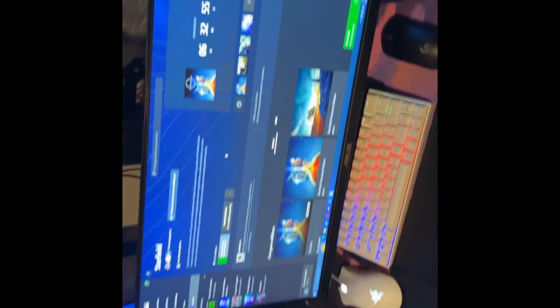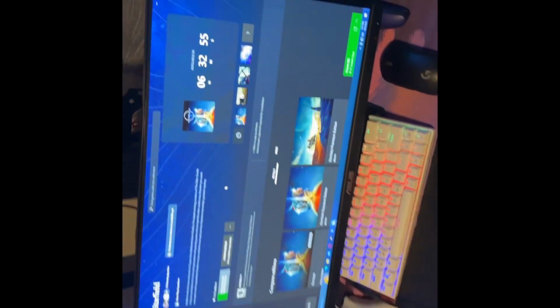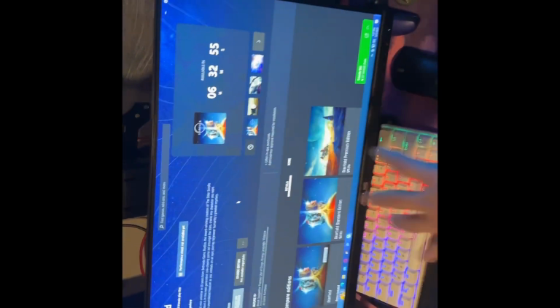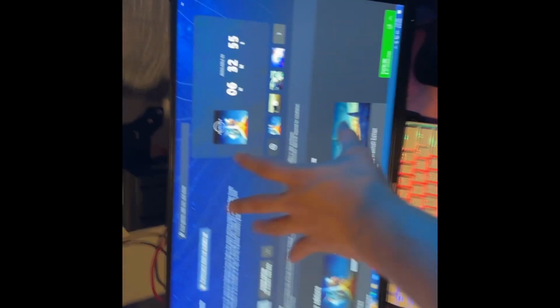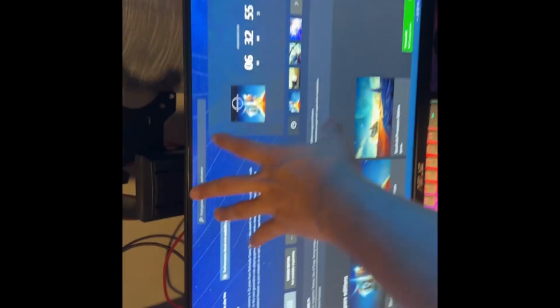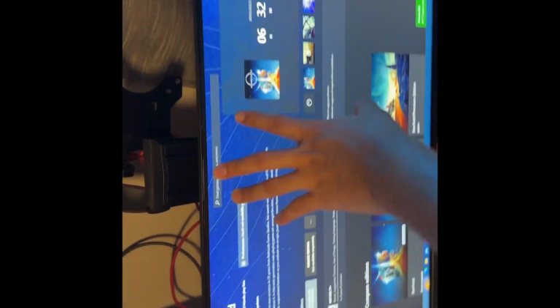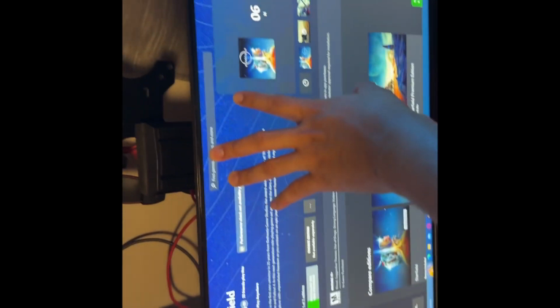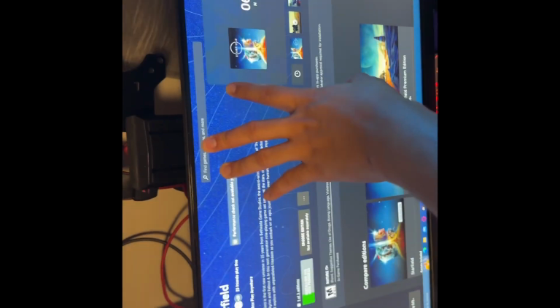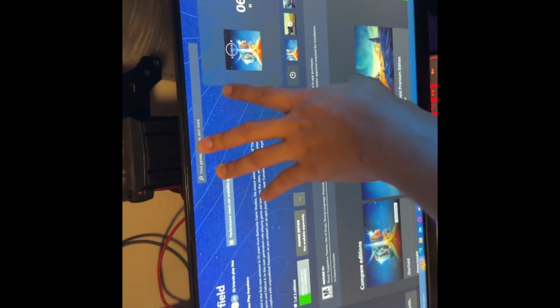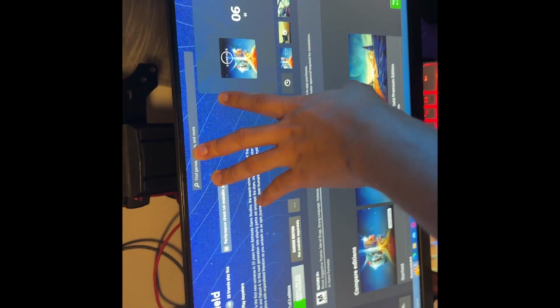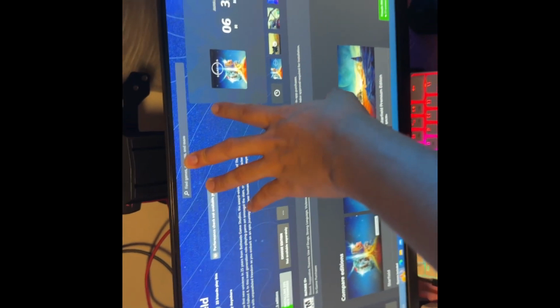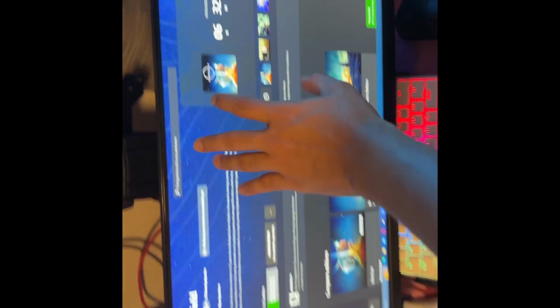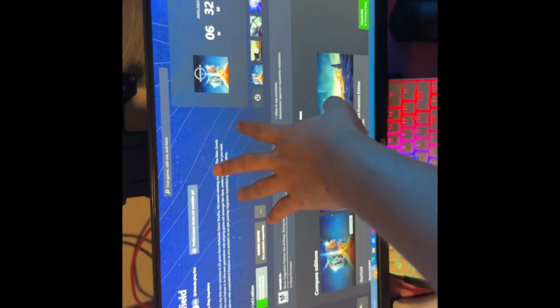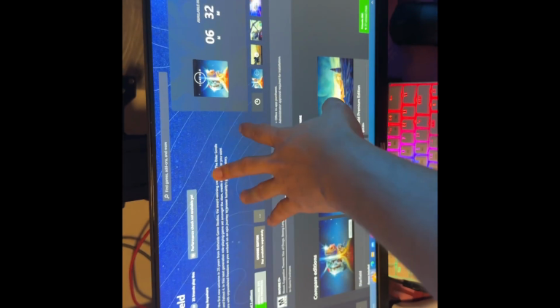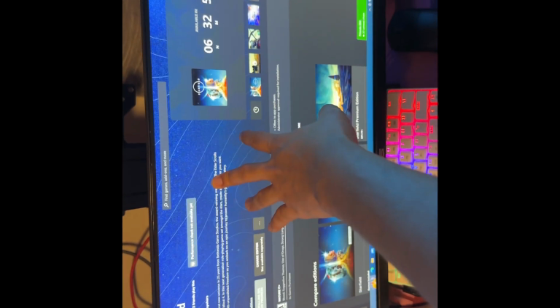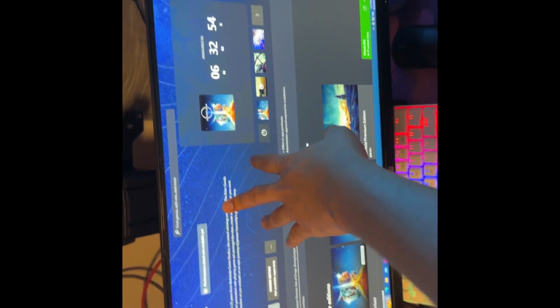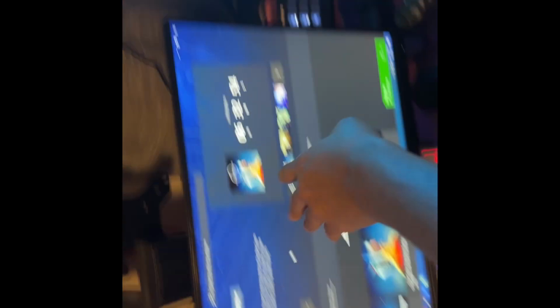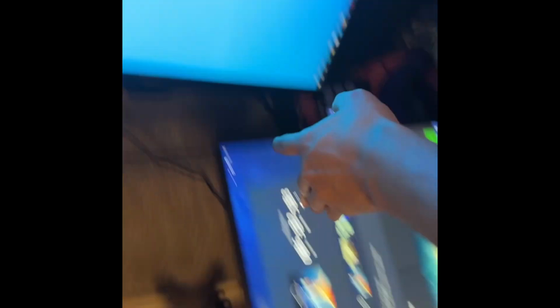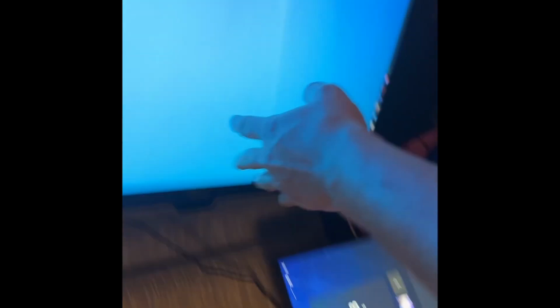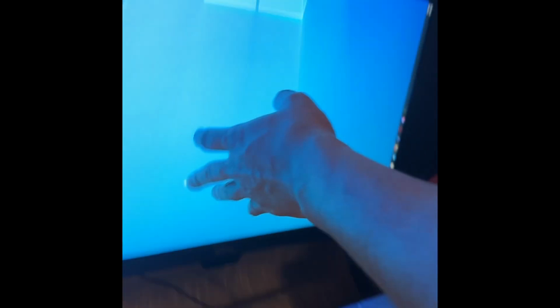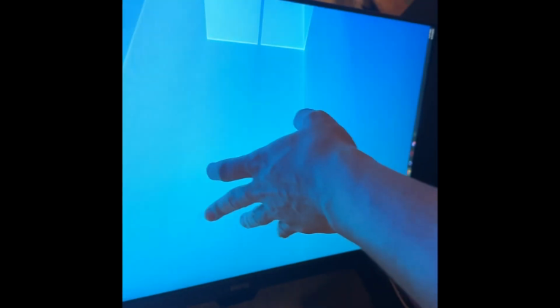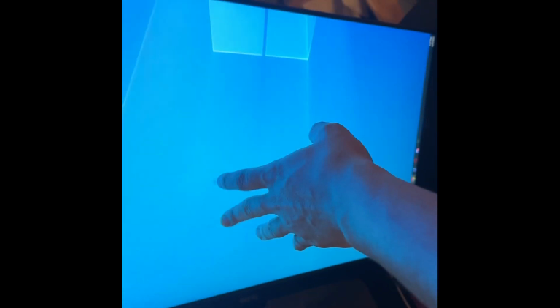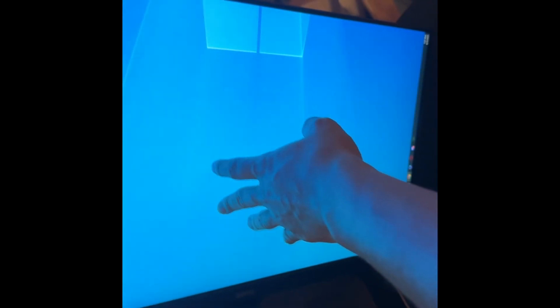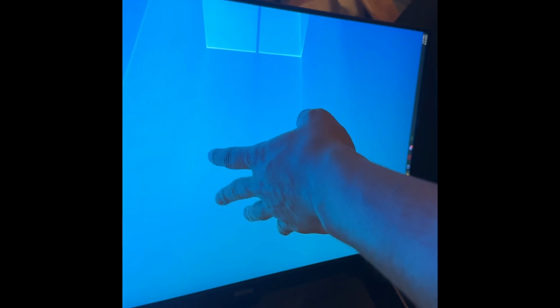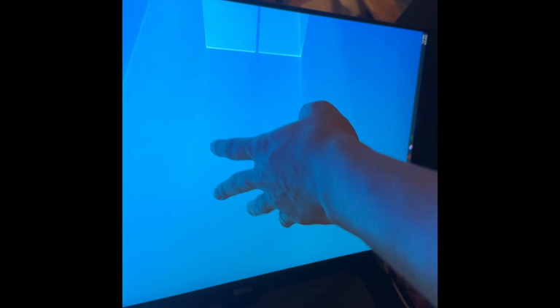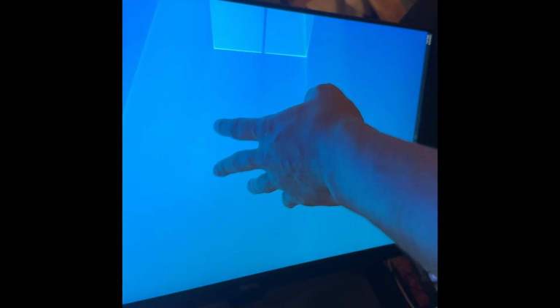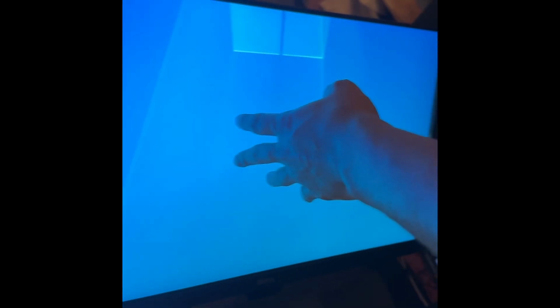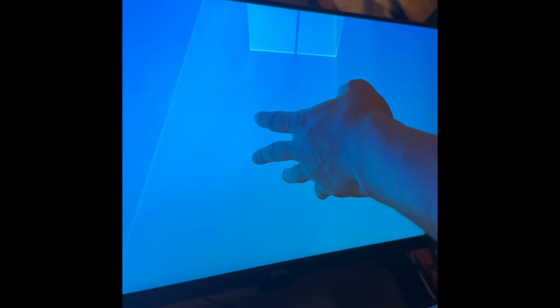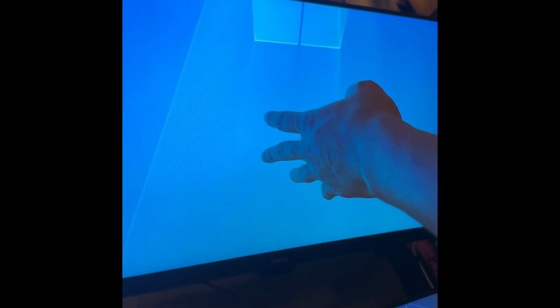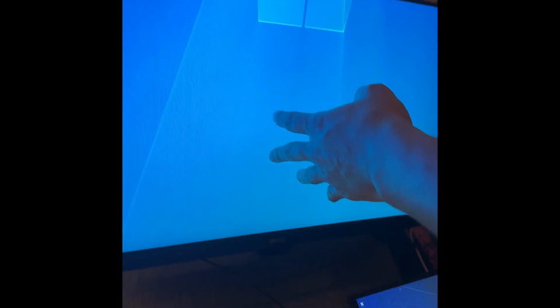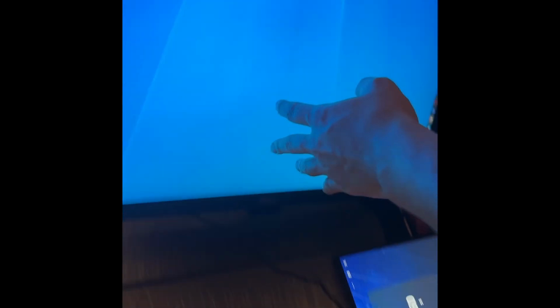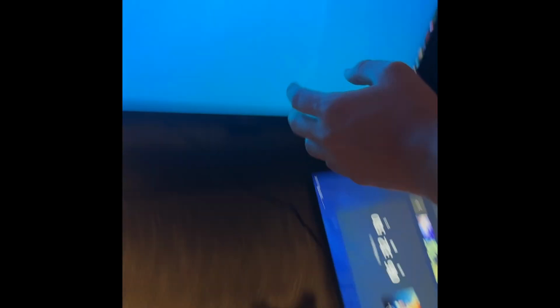We got a ToughGaming monitor, 144 Hertz. We got two BenQ 60 Hertz monitors.